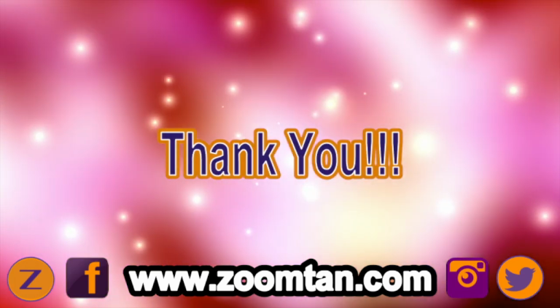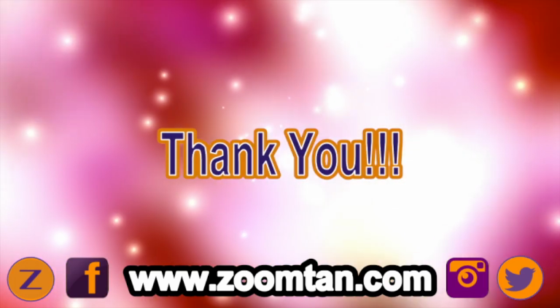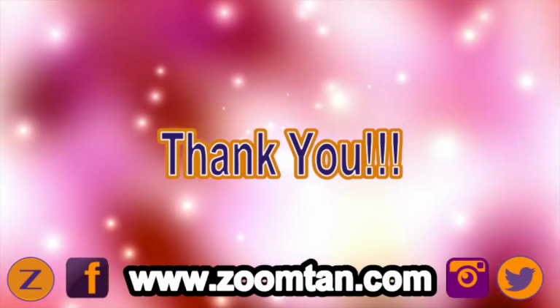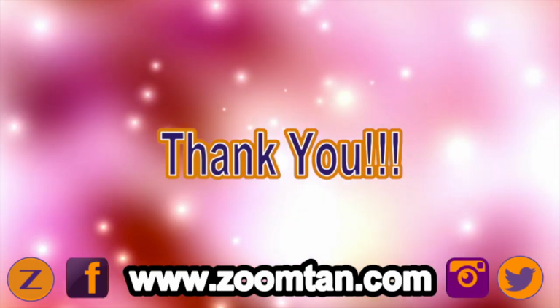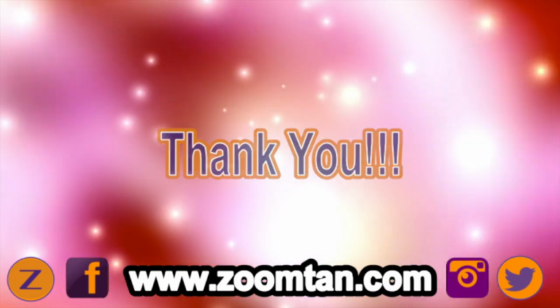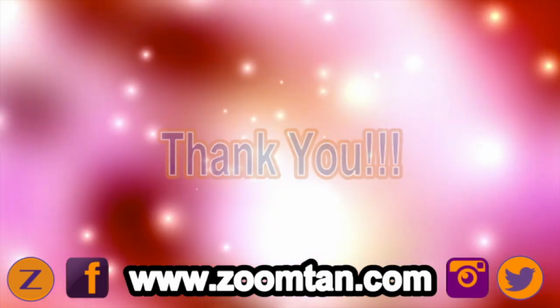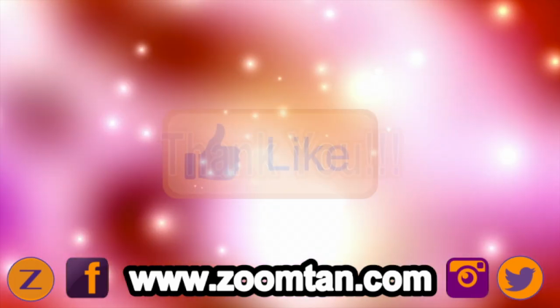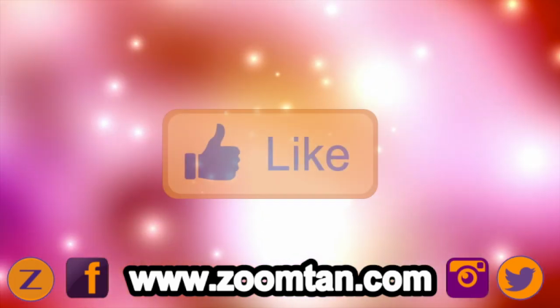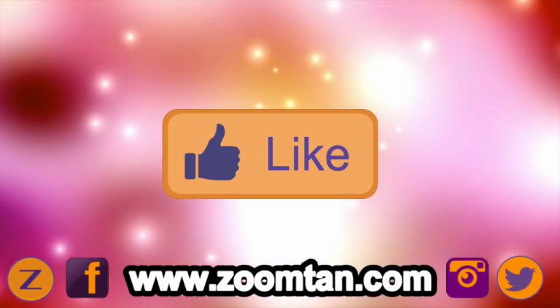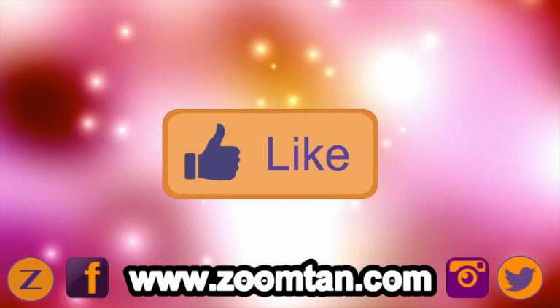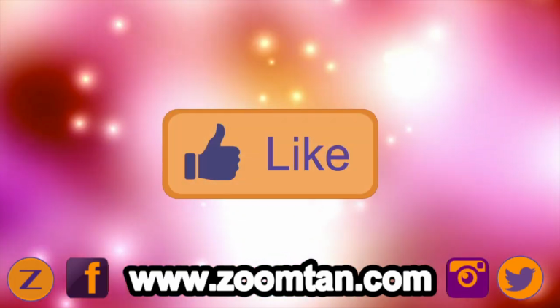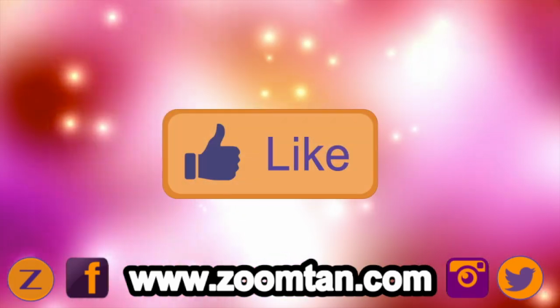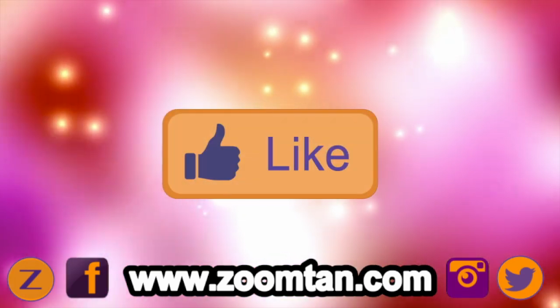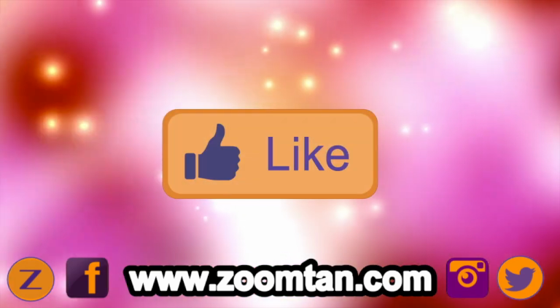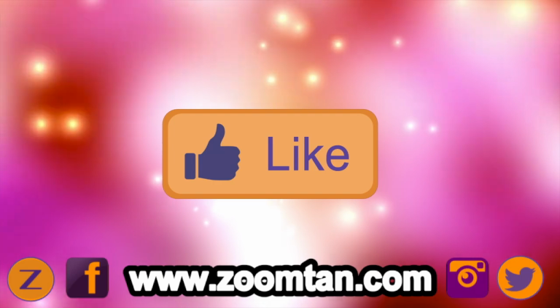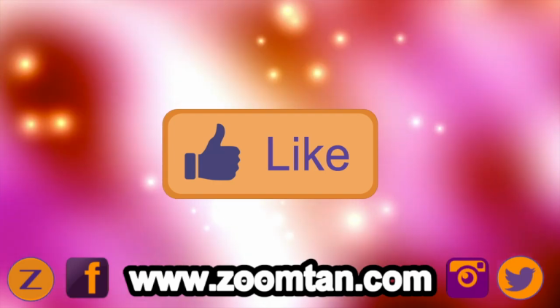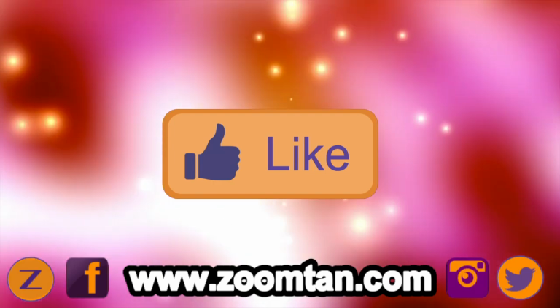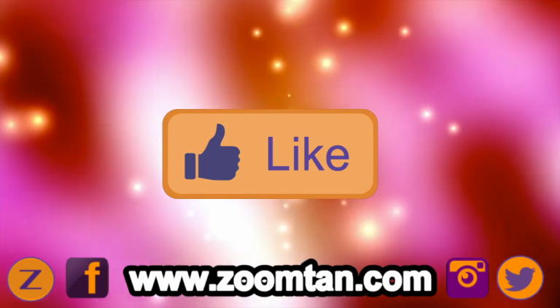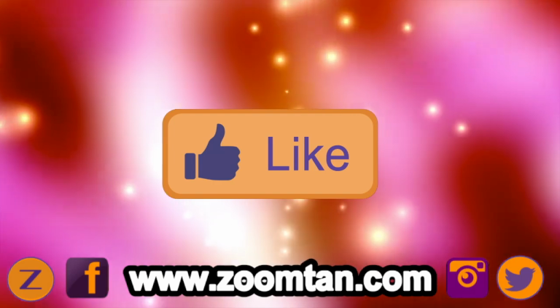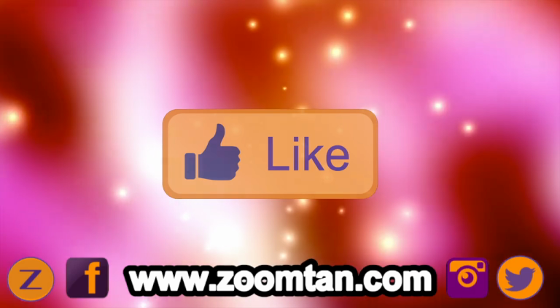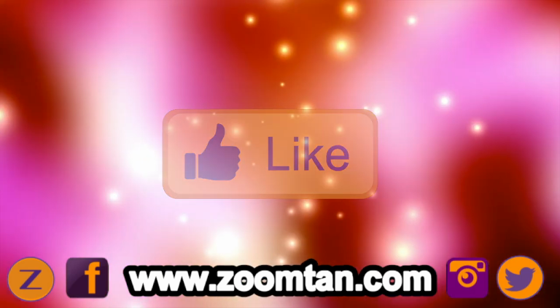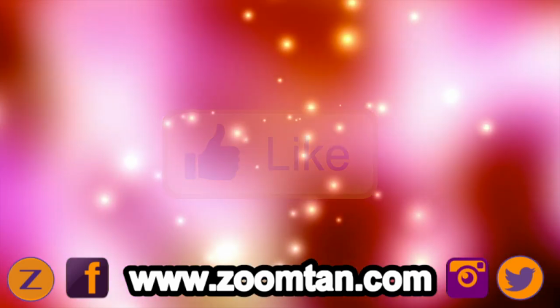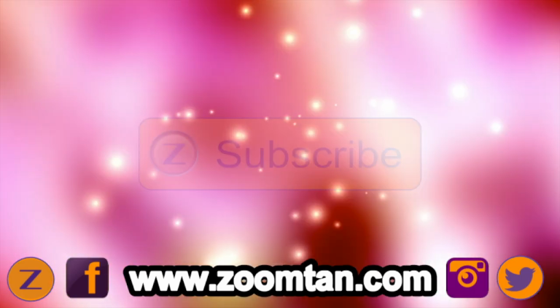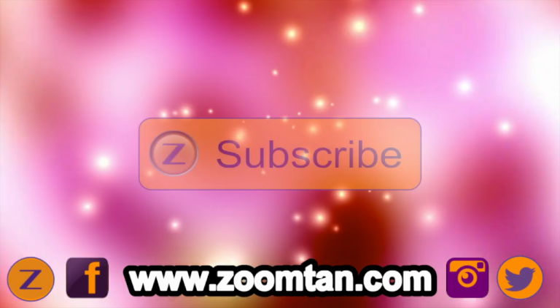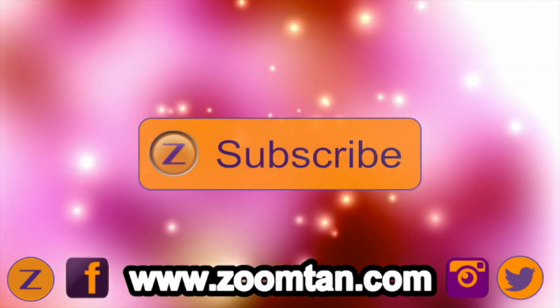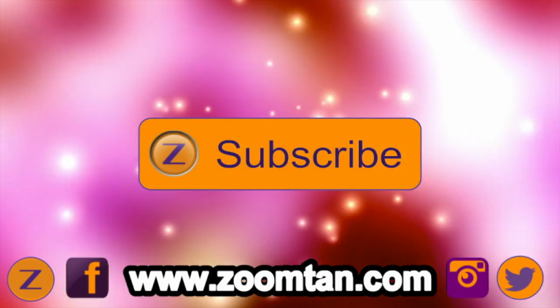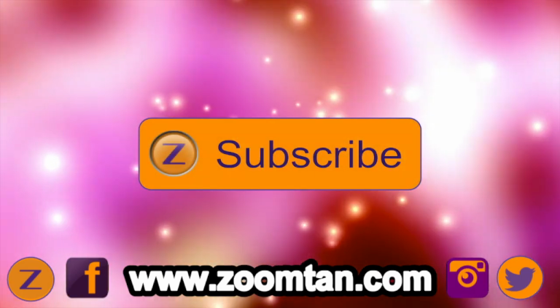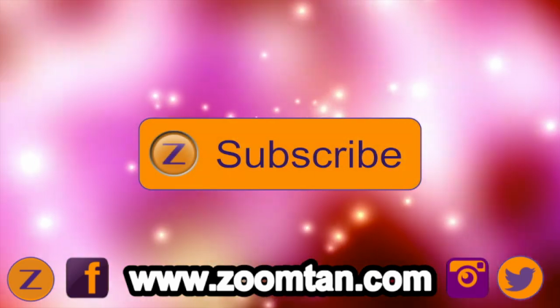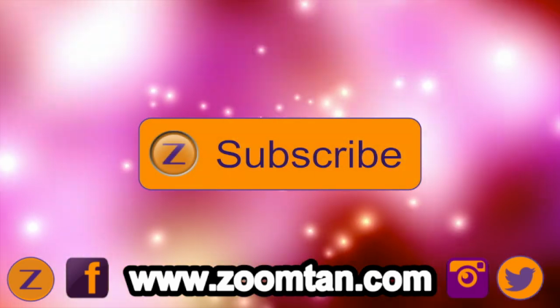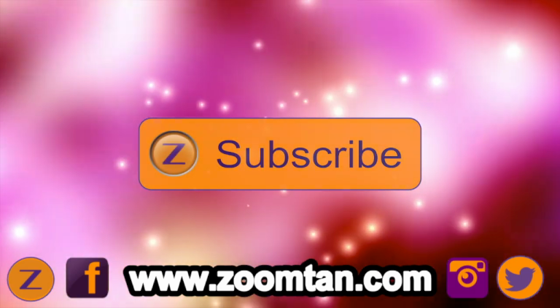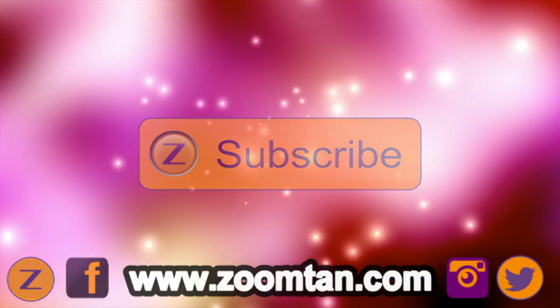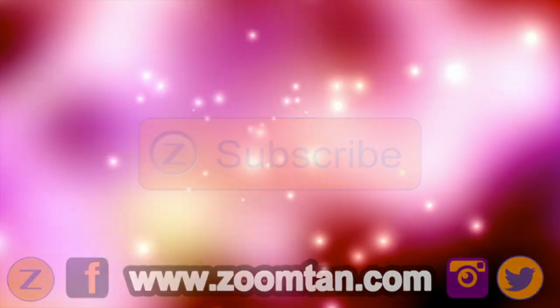Definitely do hit that like button for me, let me know you like the videos, and also subscribe to the channel so you can see more content.